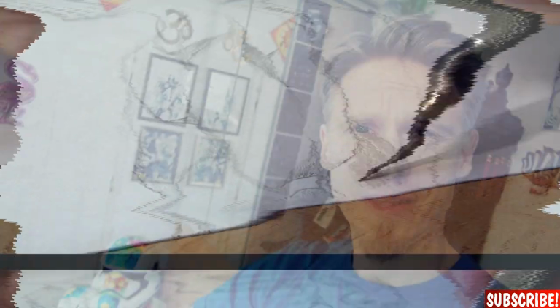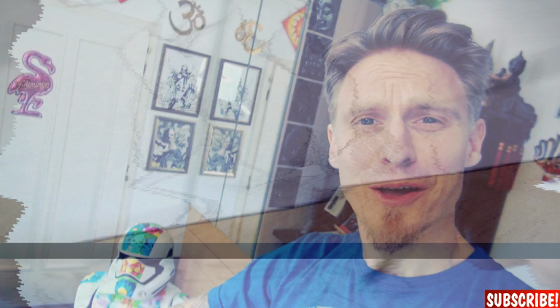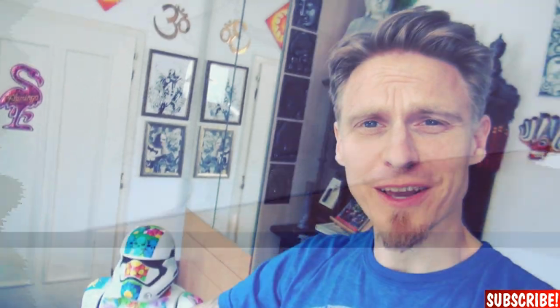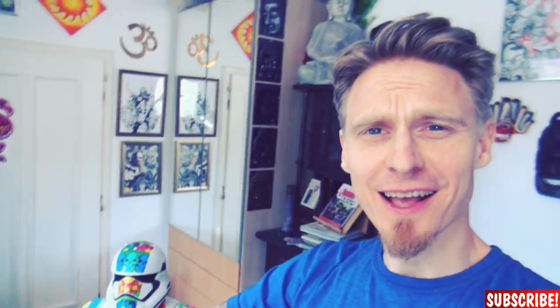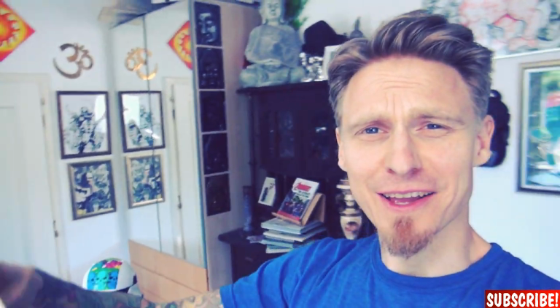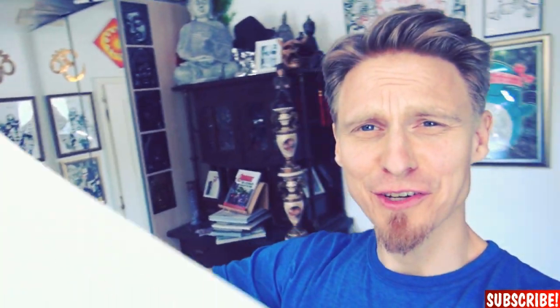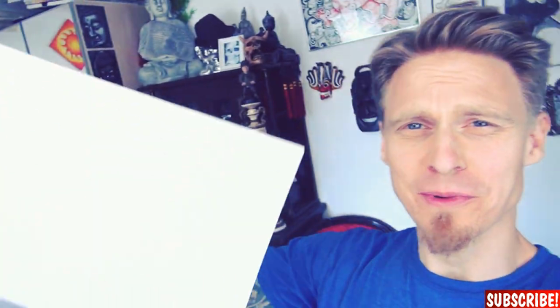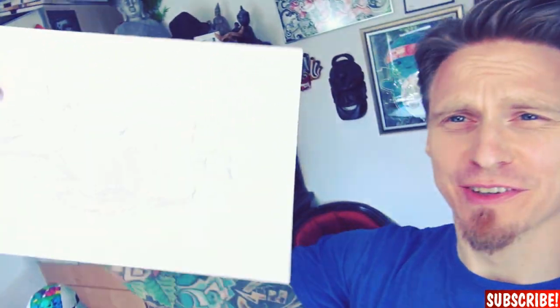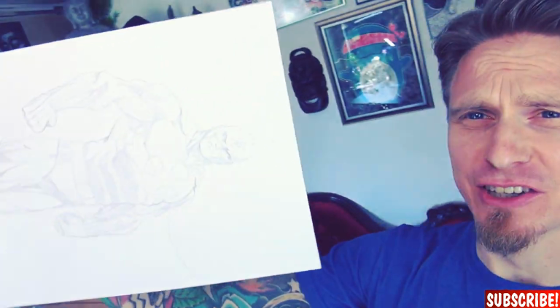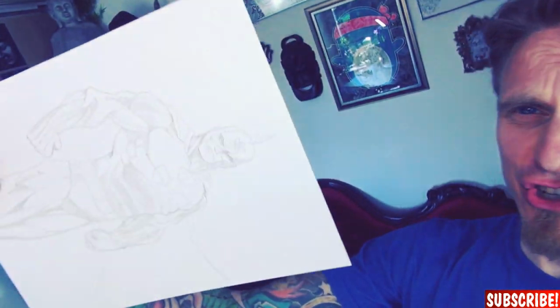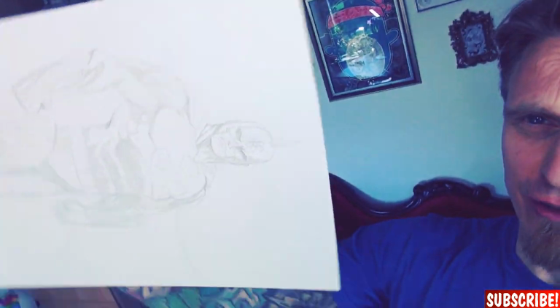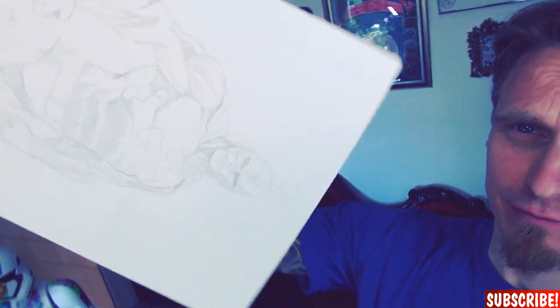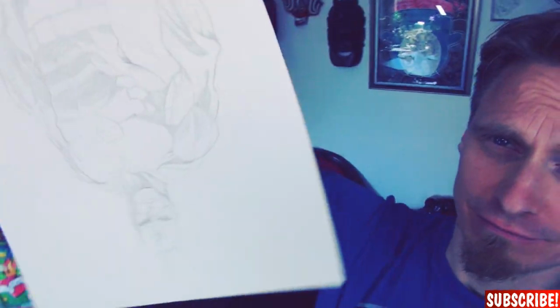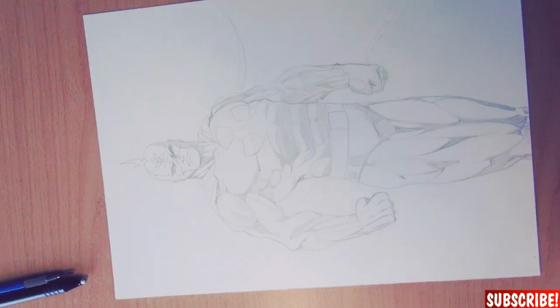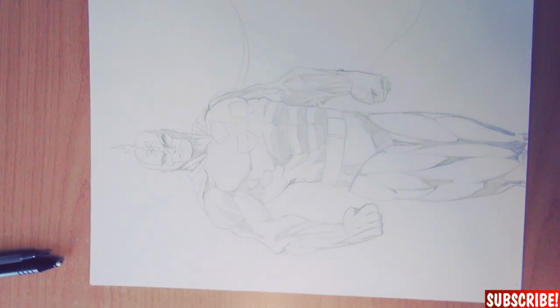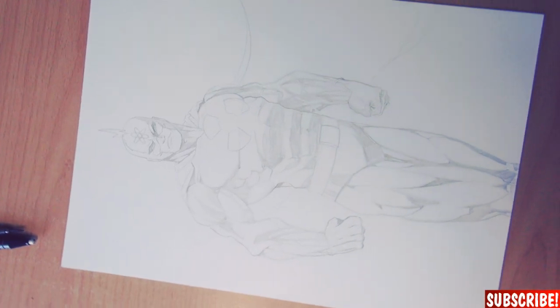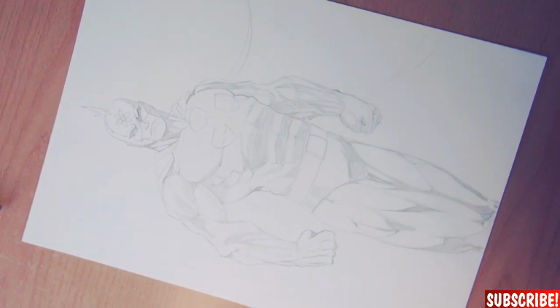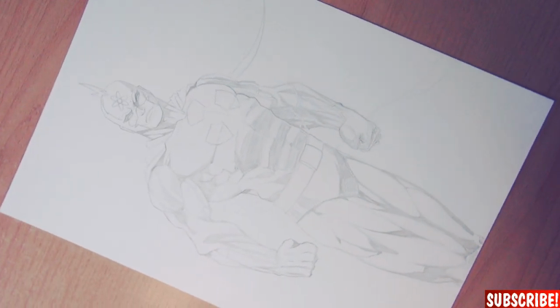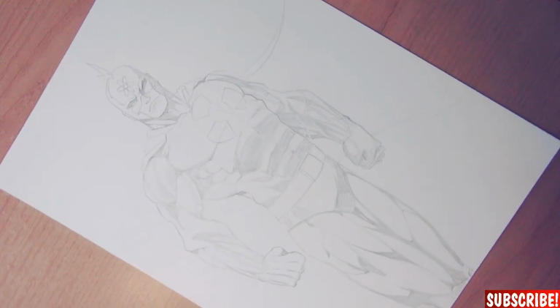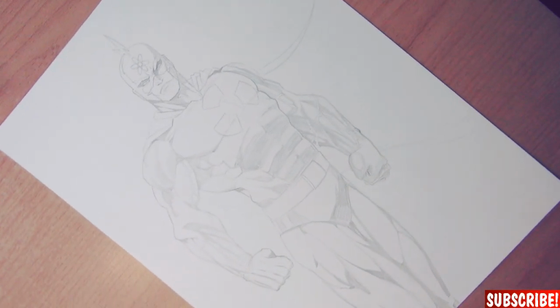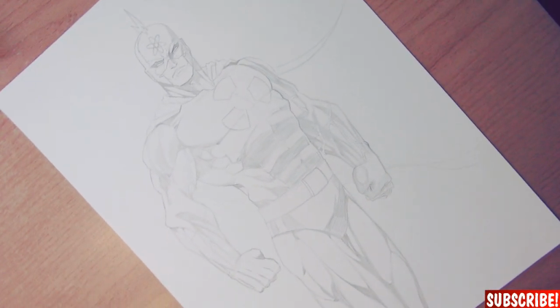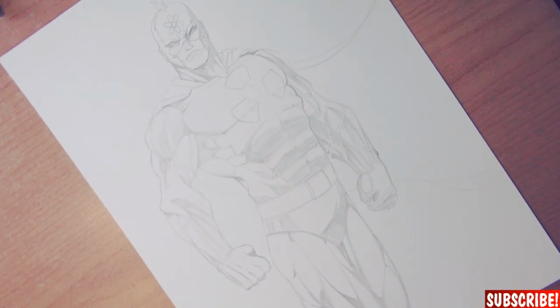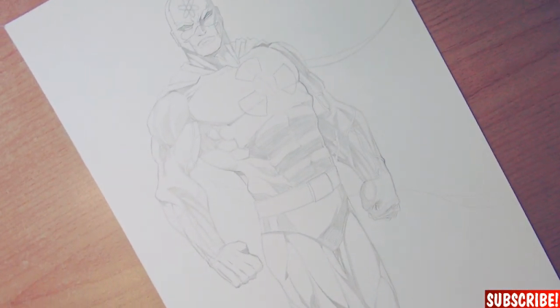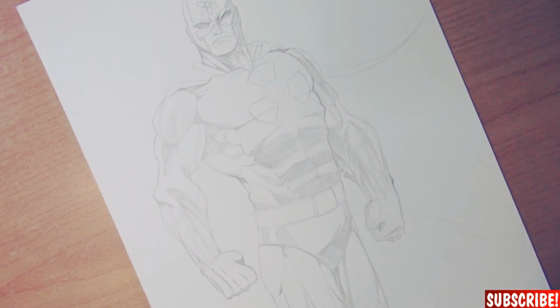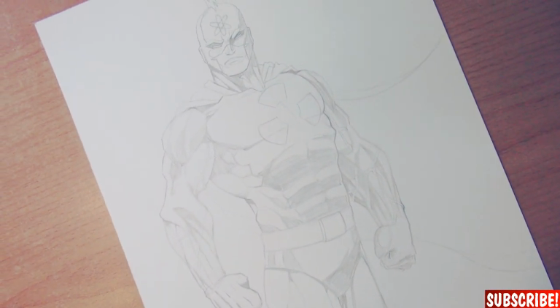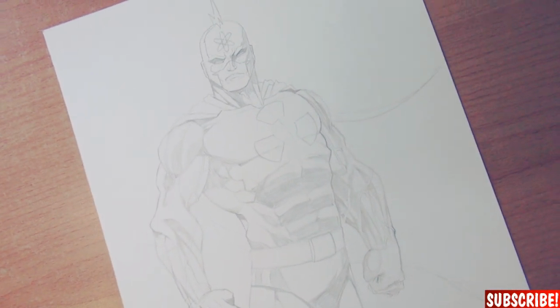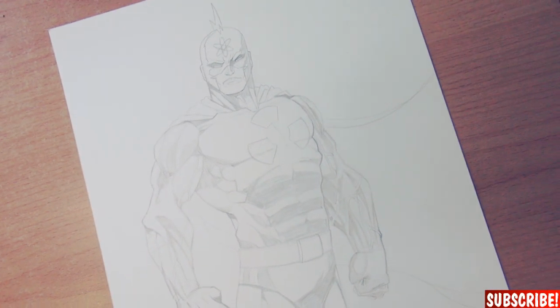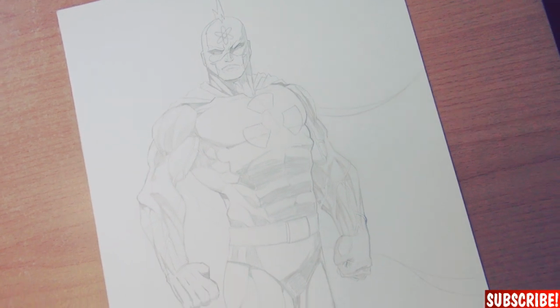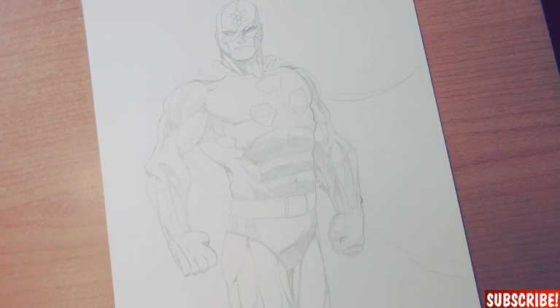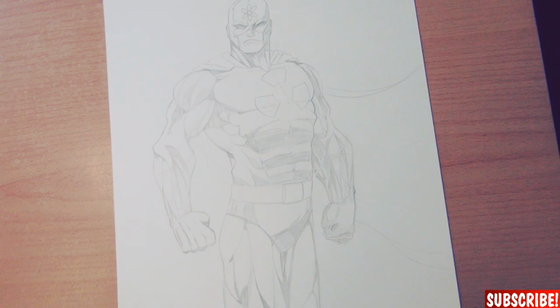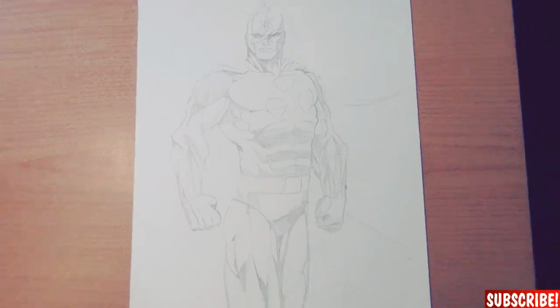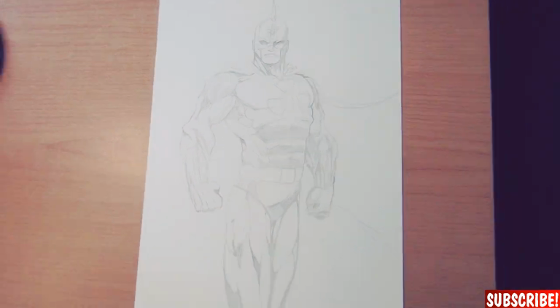Okay guys, here's my sketch. This might end up looking pretty cool but let's find out and ink it.